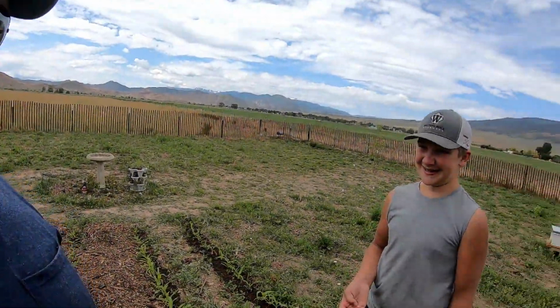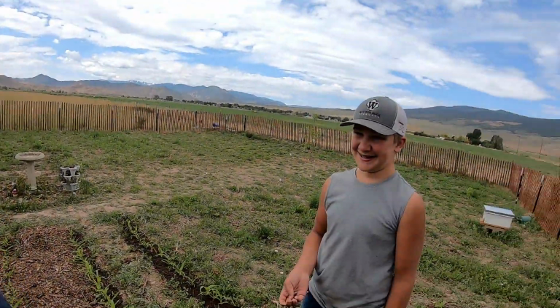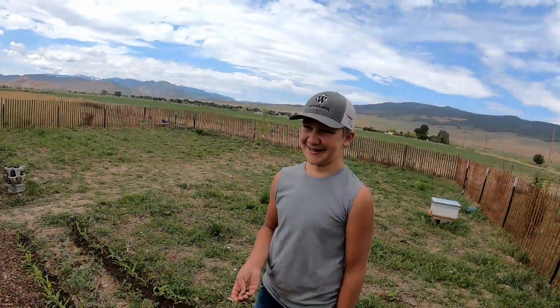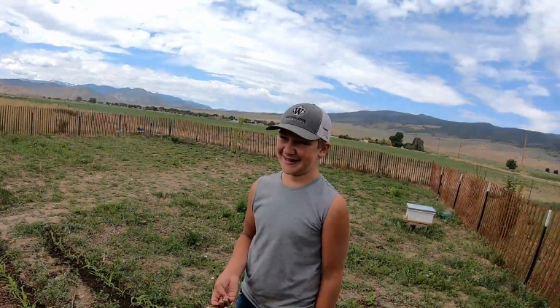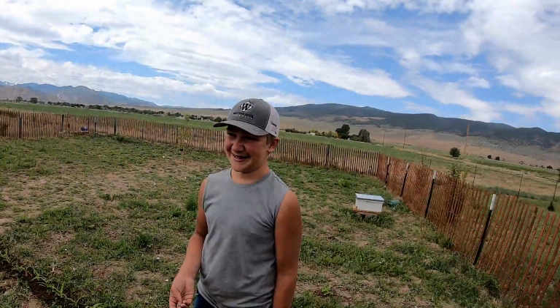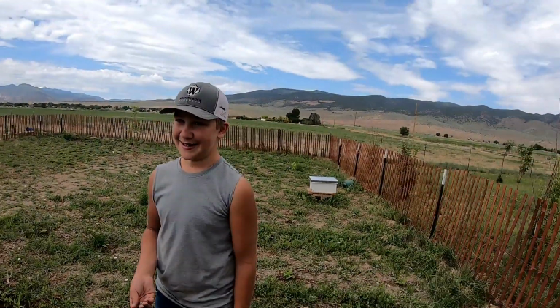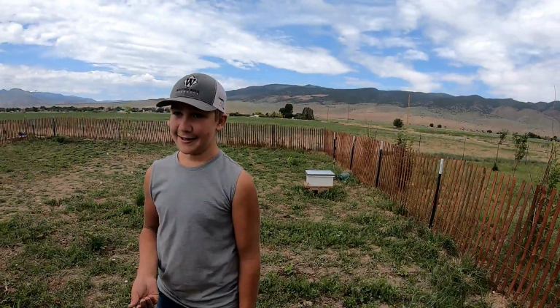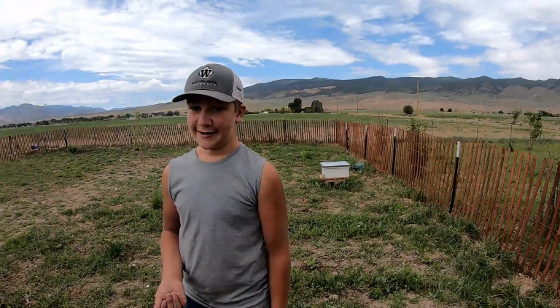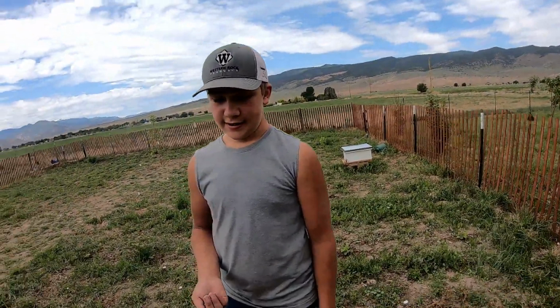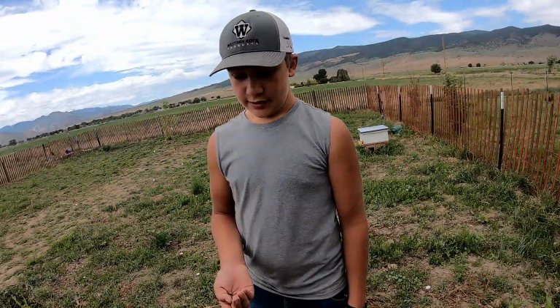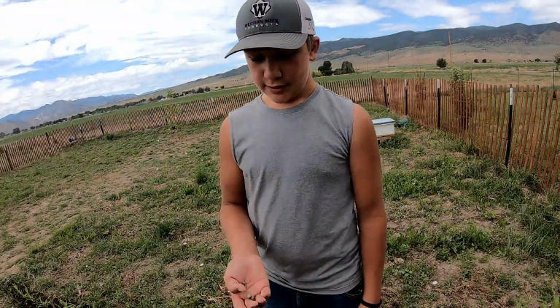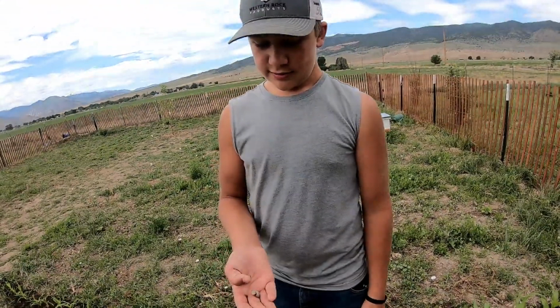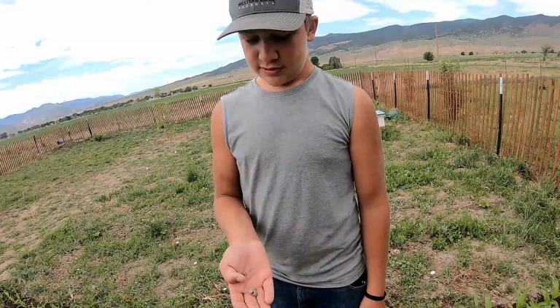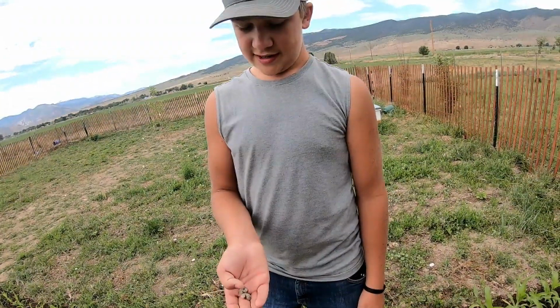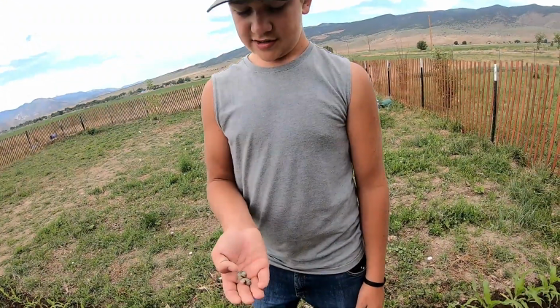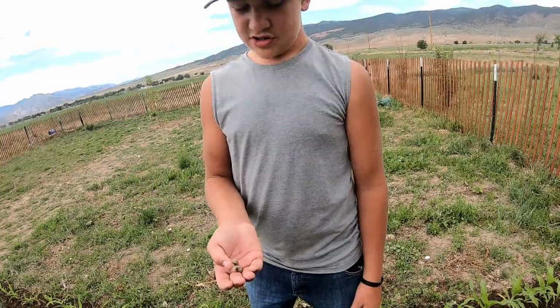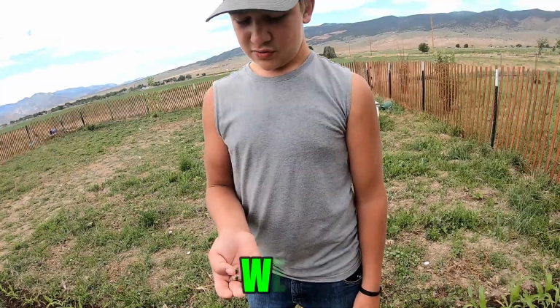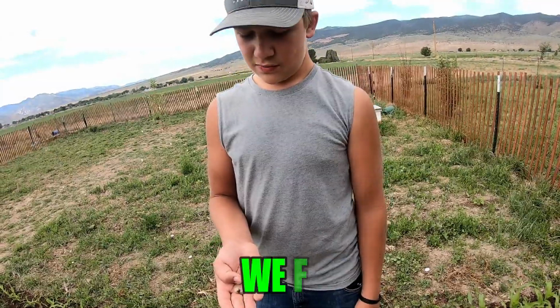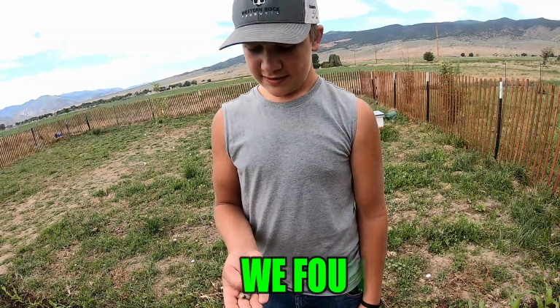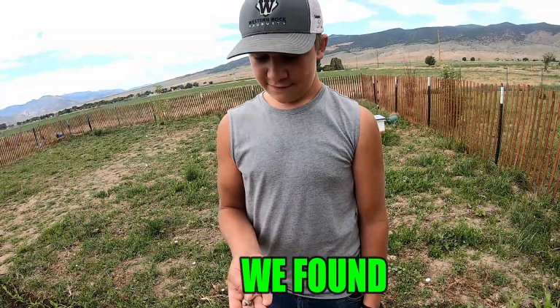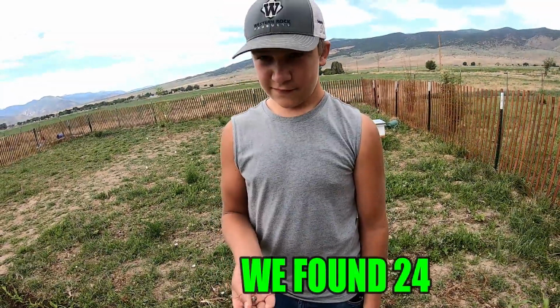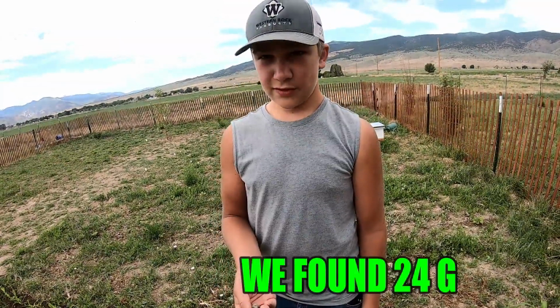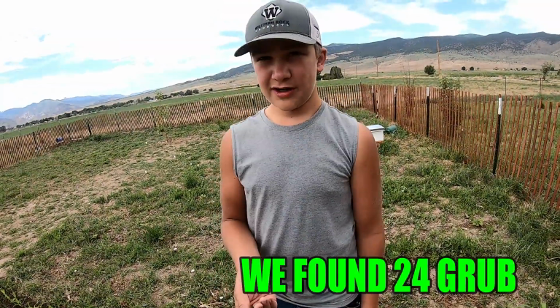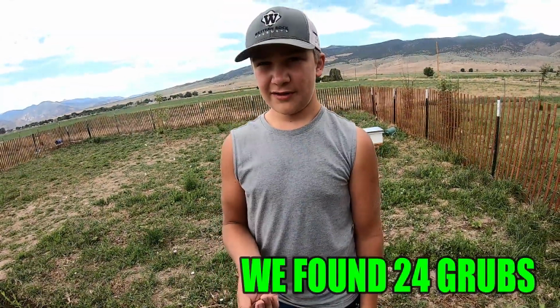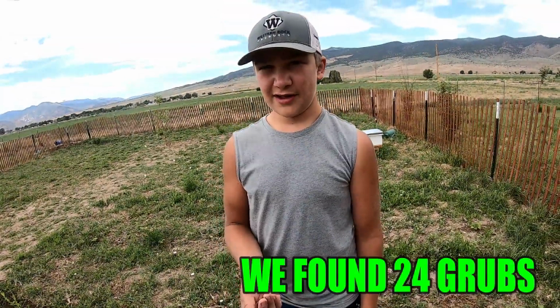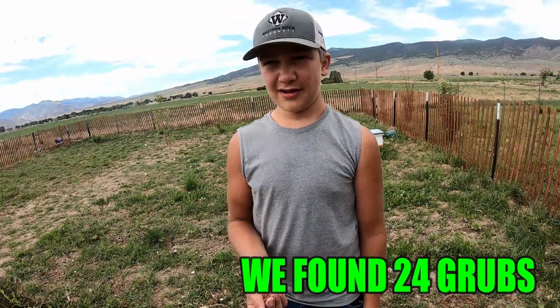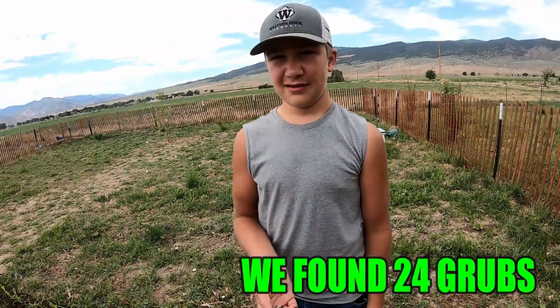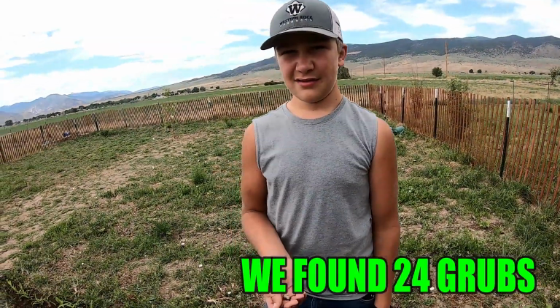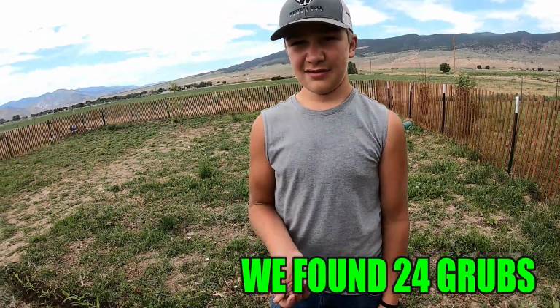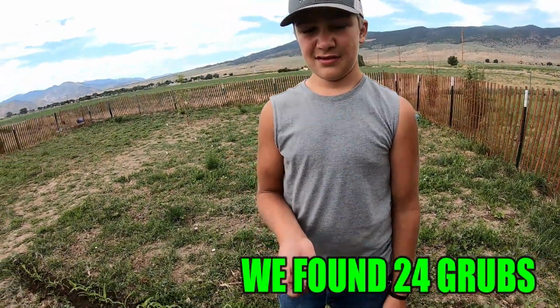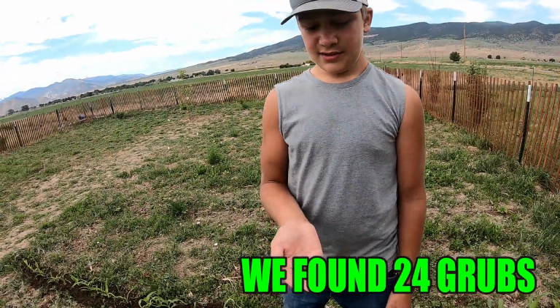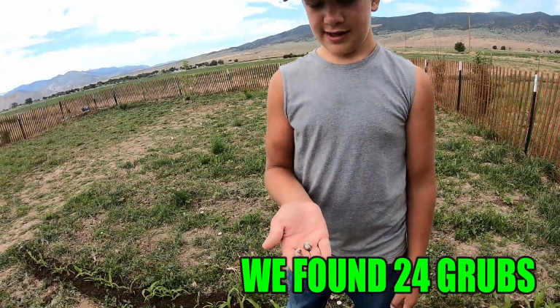So yesterday, how many grubs did you find? Like 24? Yeah, 24 grubs yesterday.